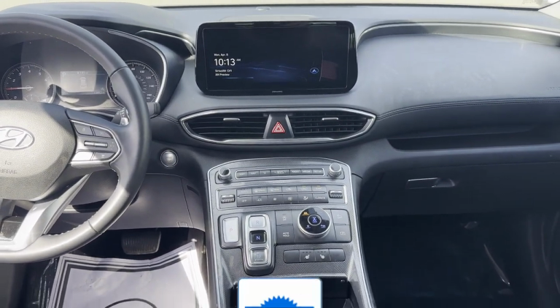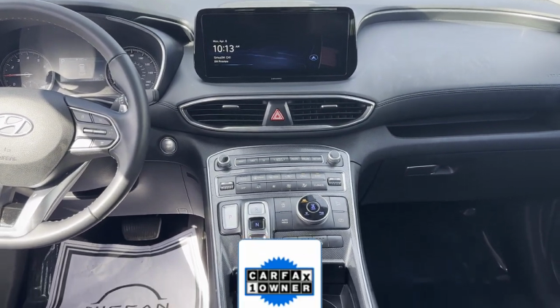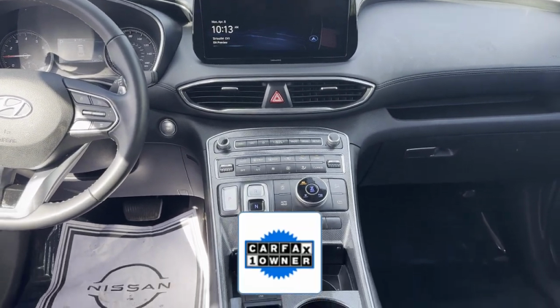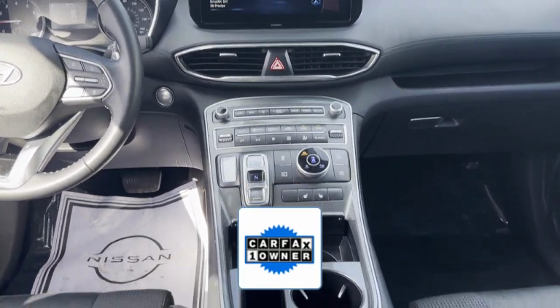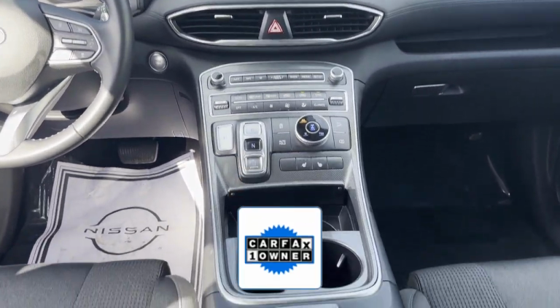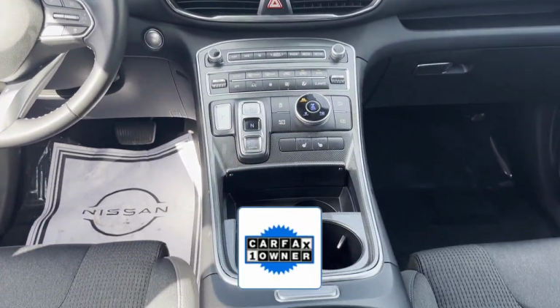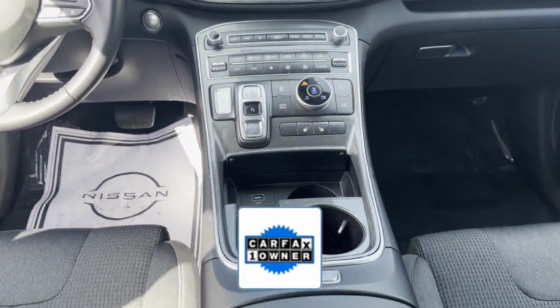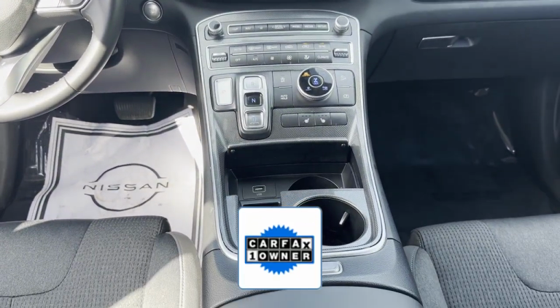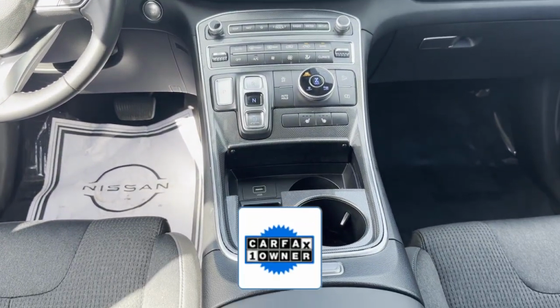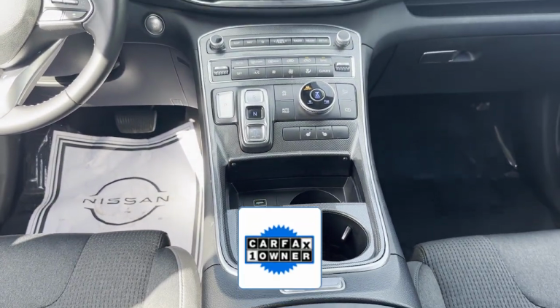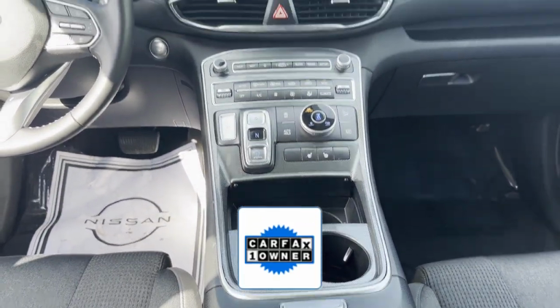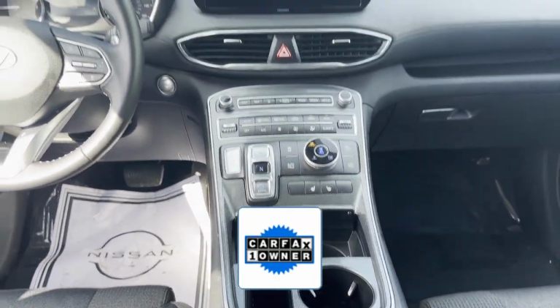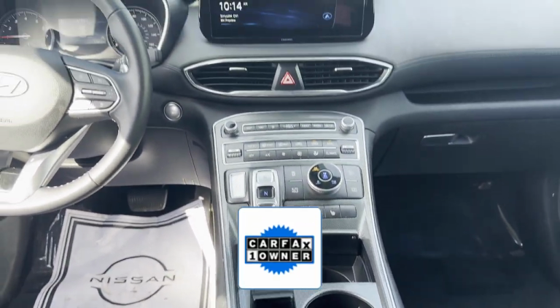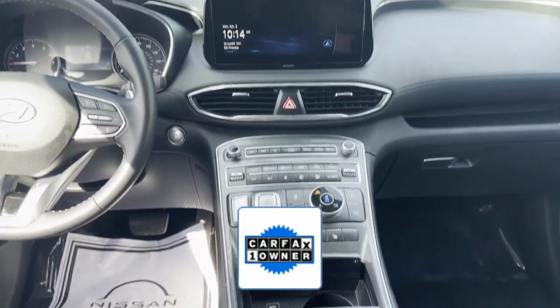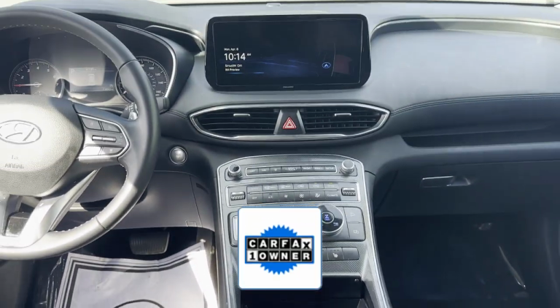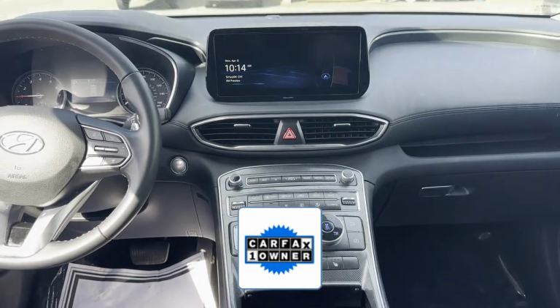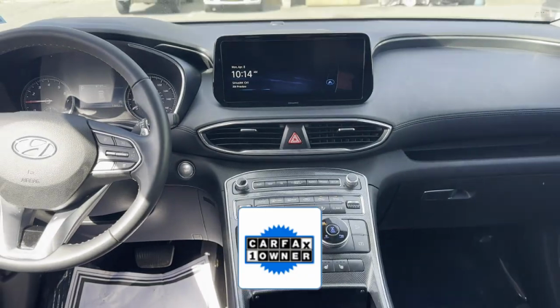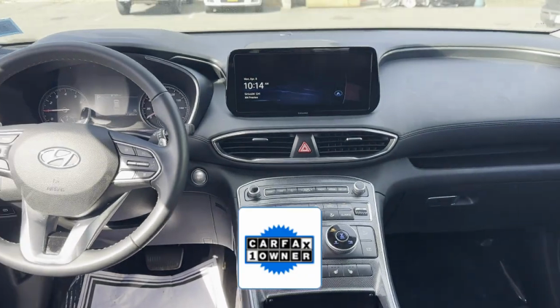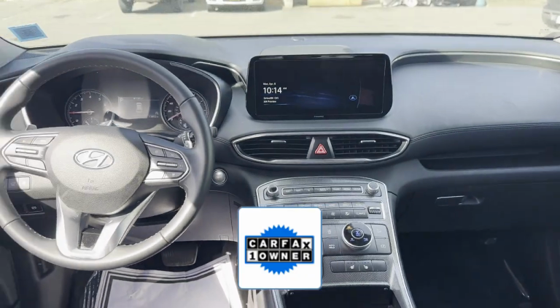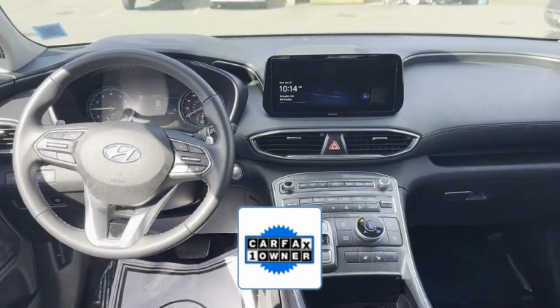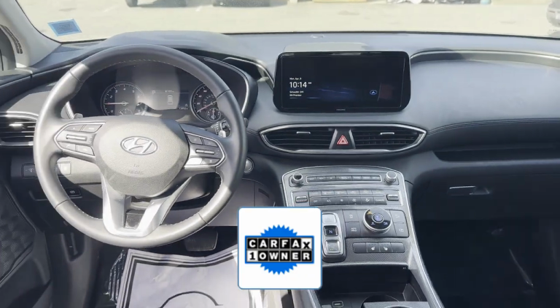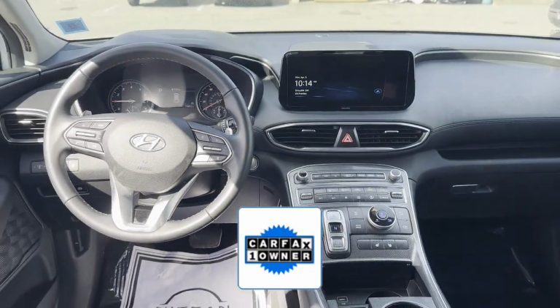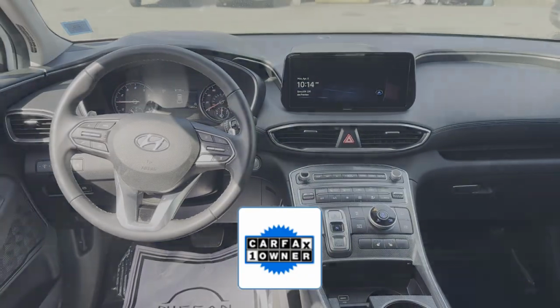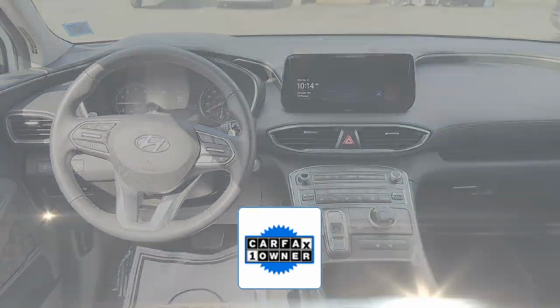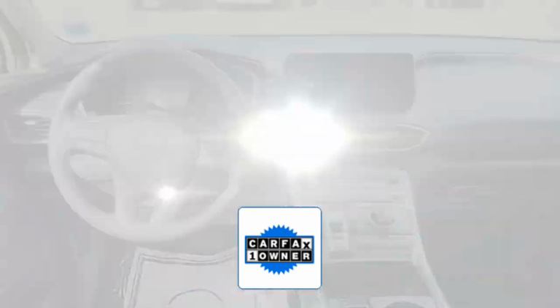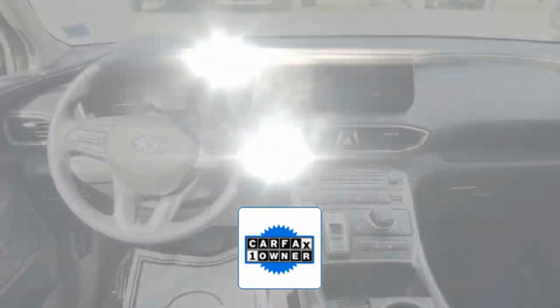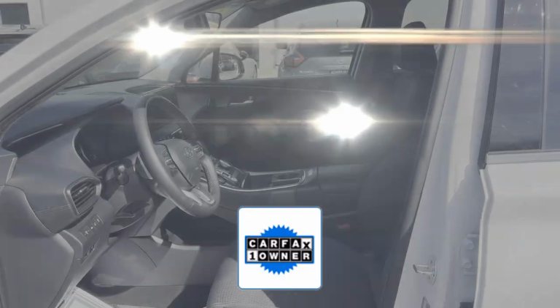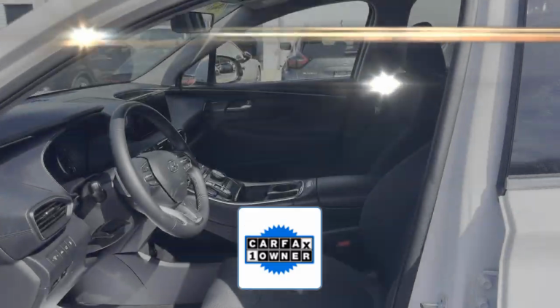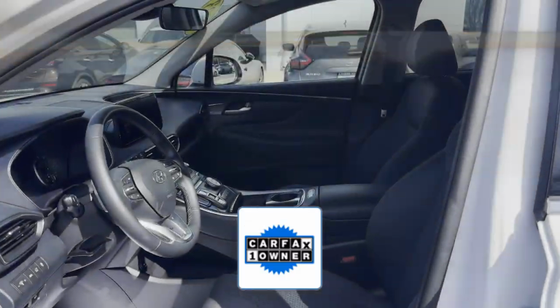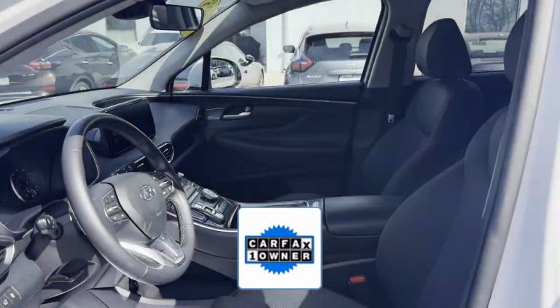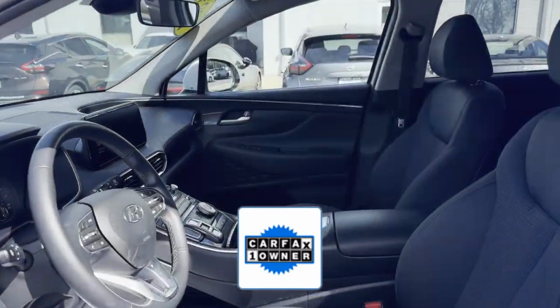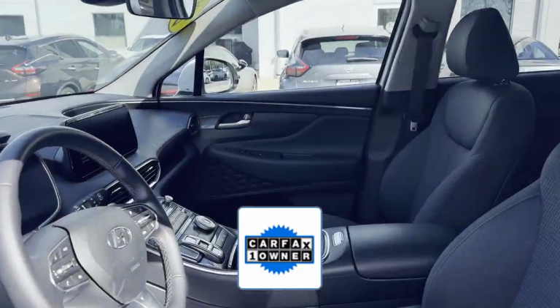As a Carfax one-owner vehicle, enjoy extra advantages such as having less normal wear and tear.